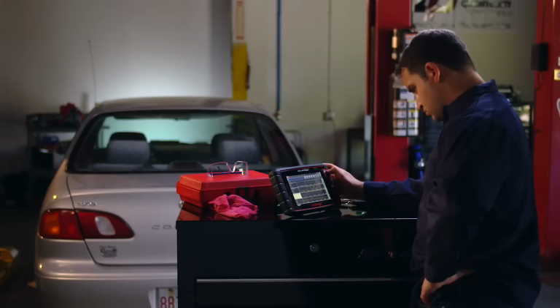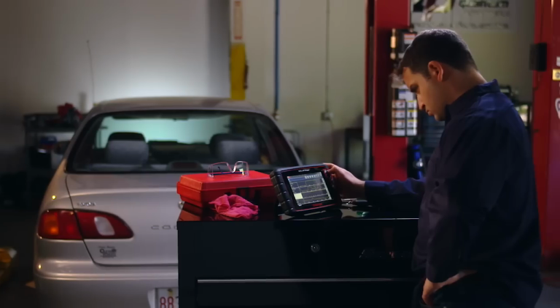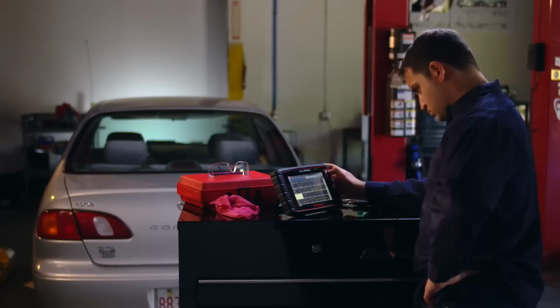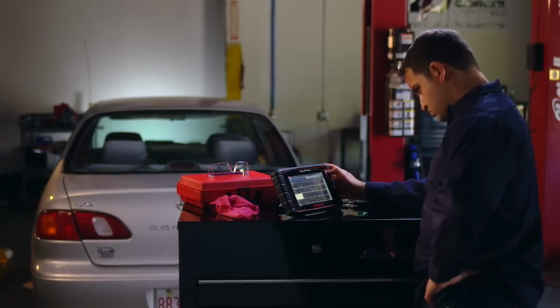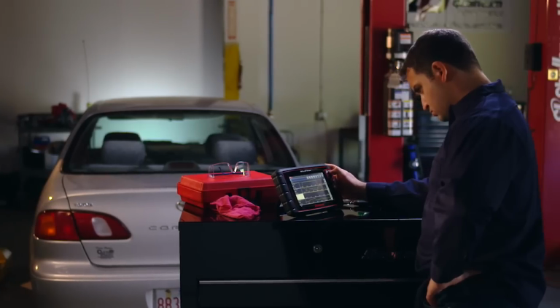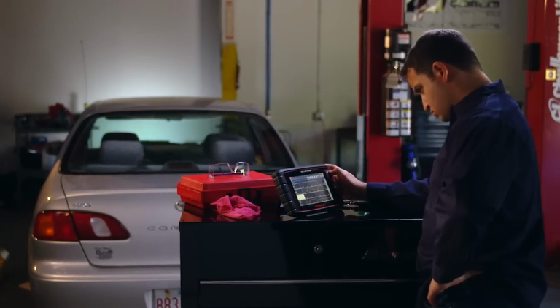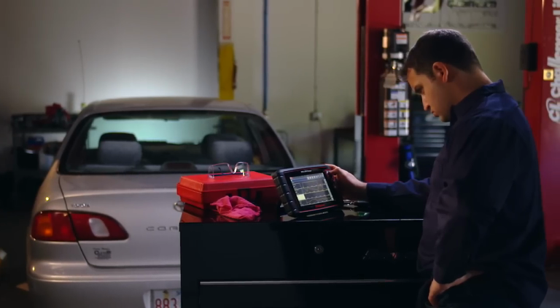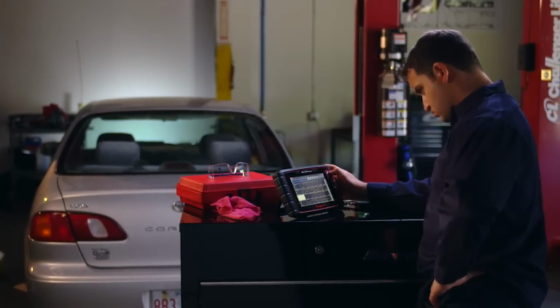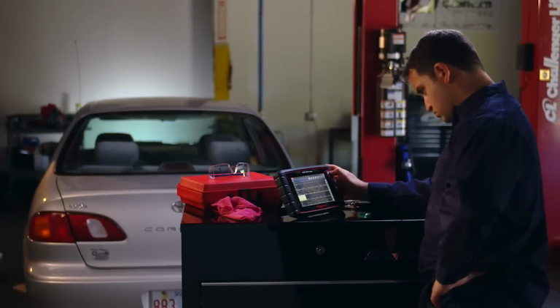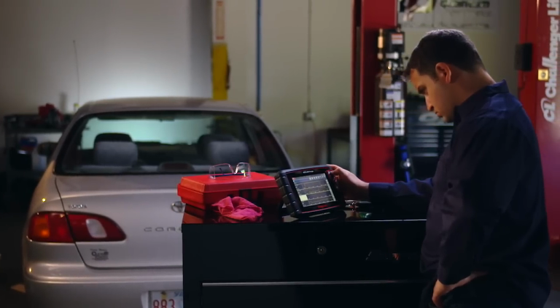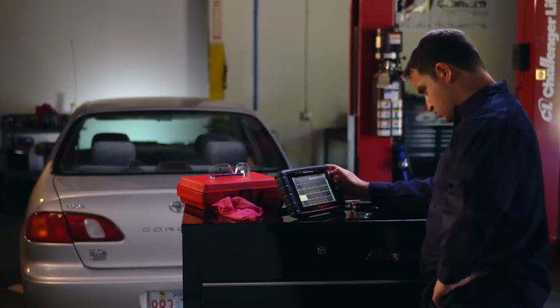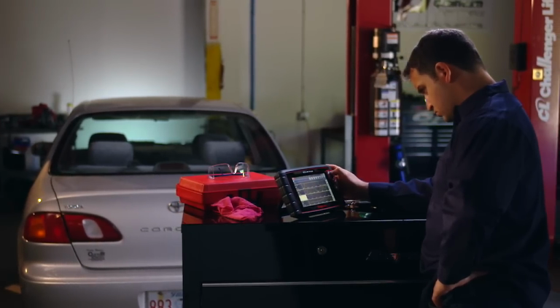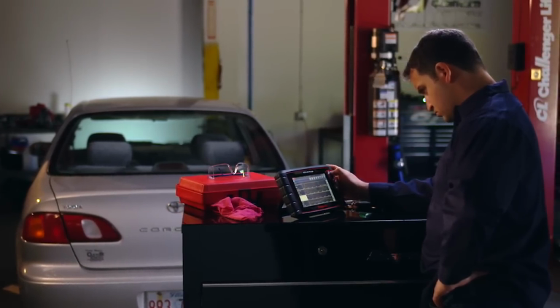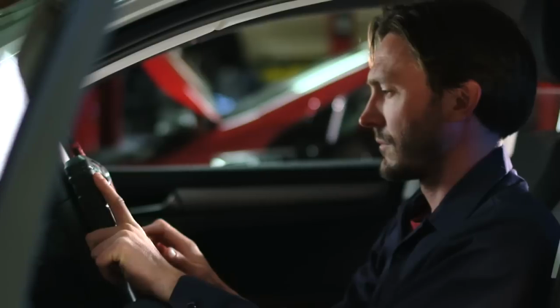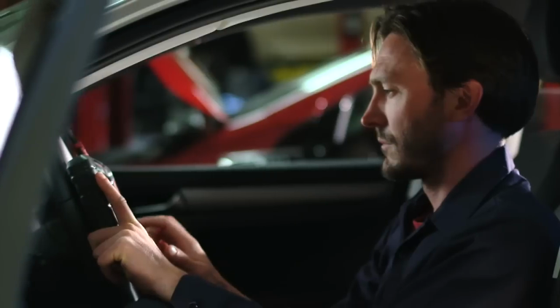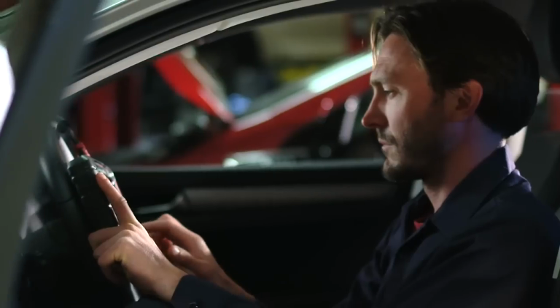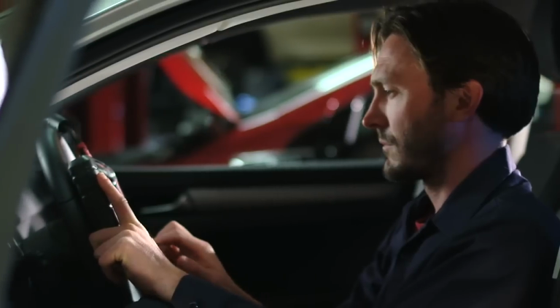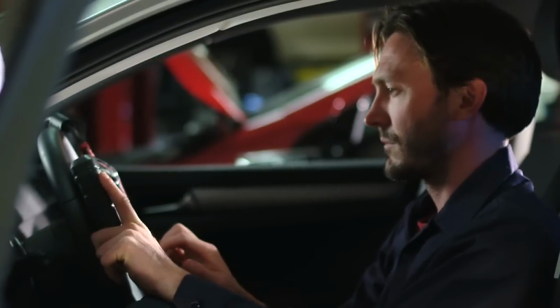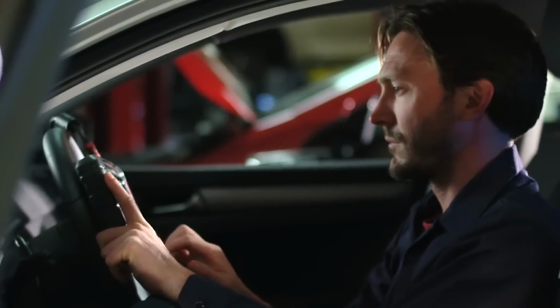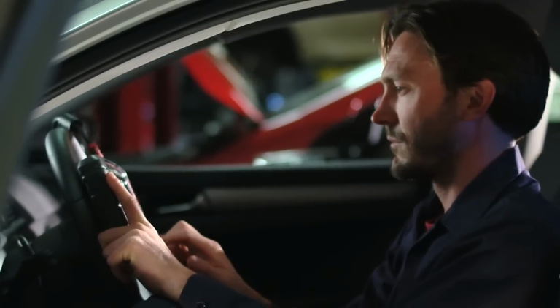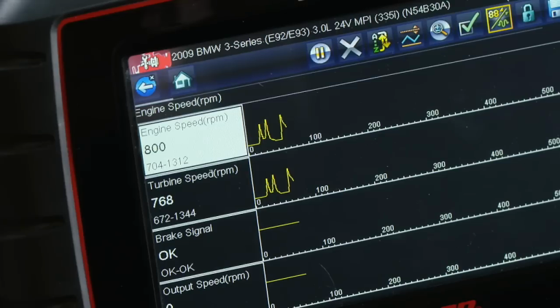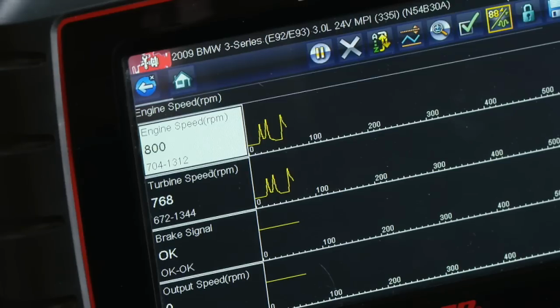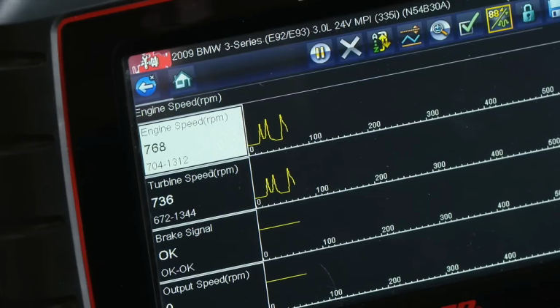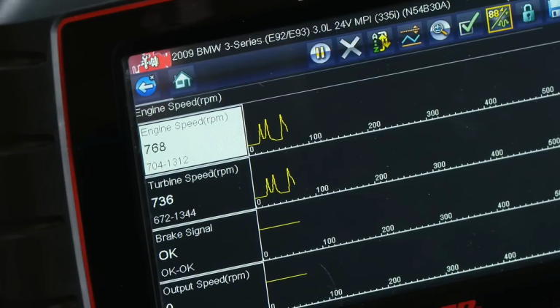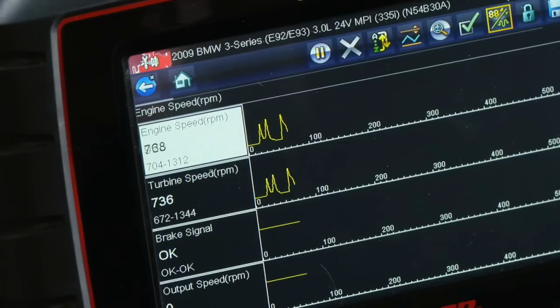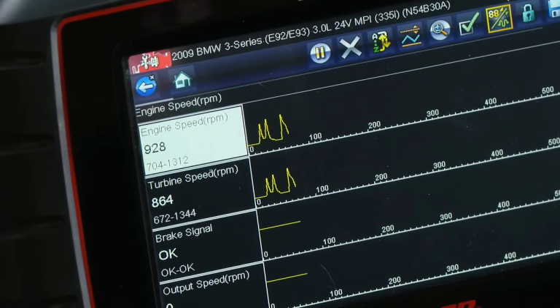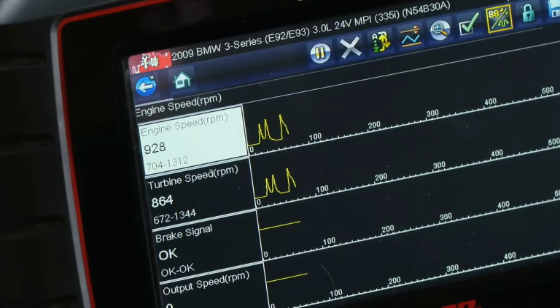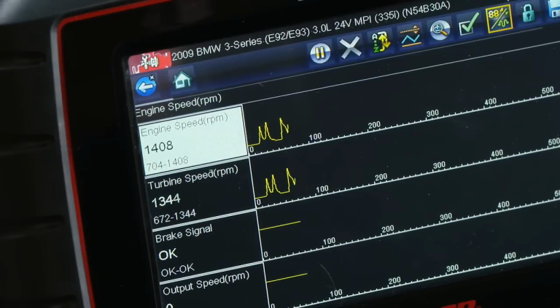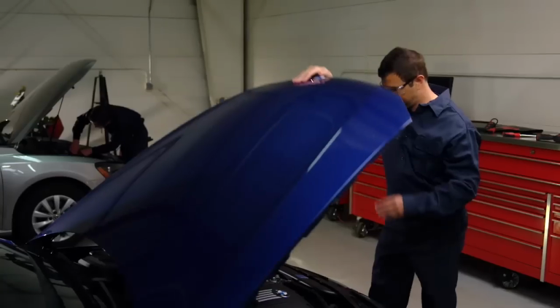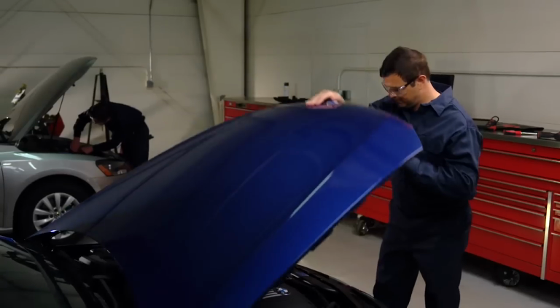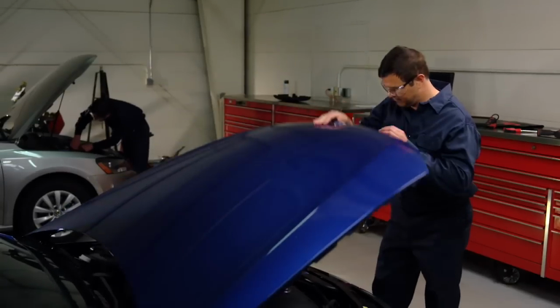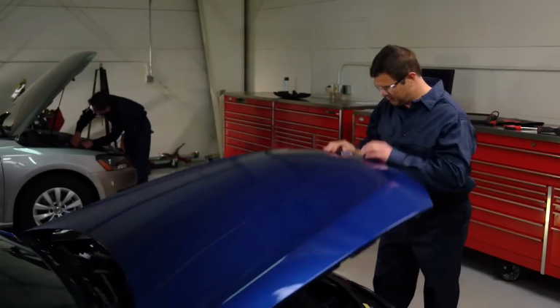Snap-on Solus Edge. Fast. Accurate. Job done.